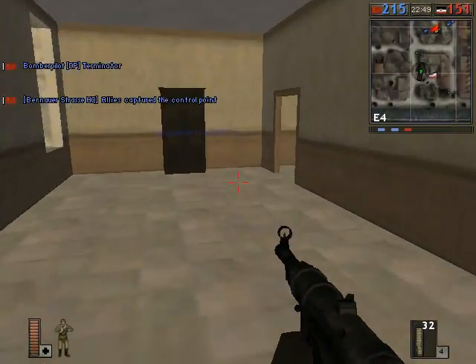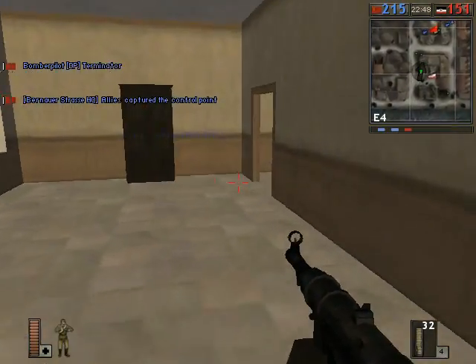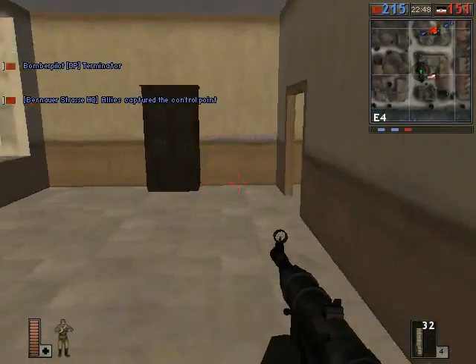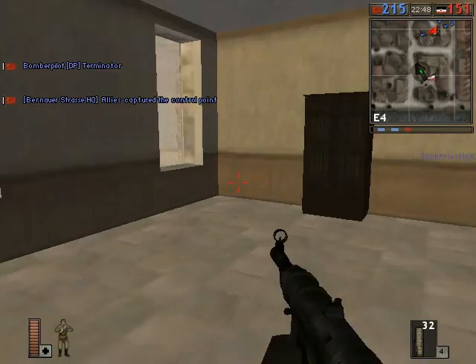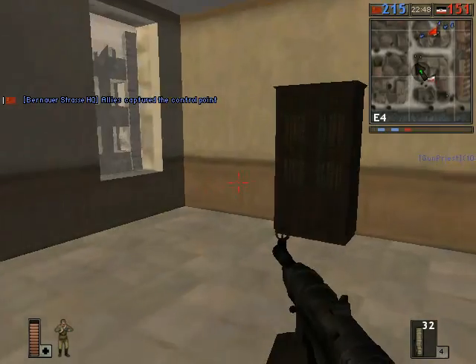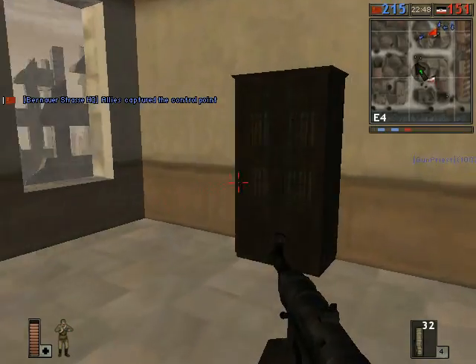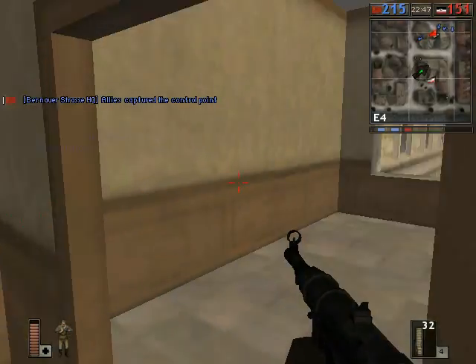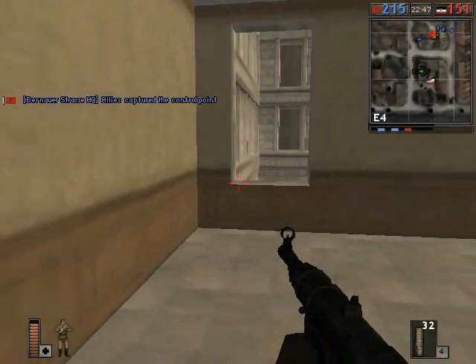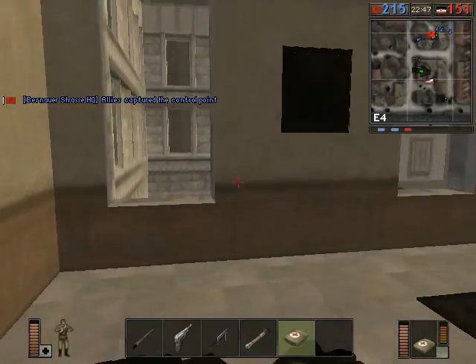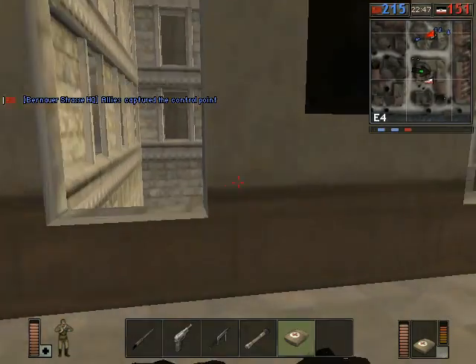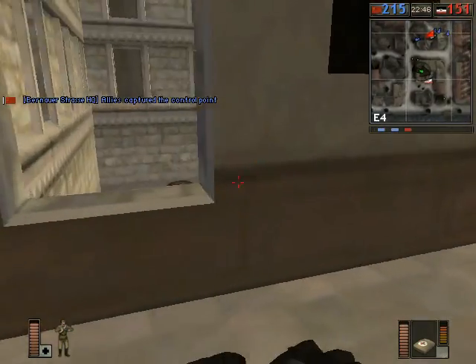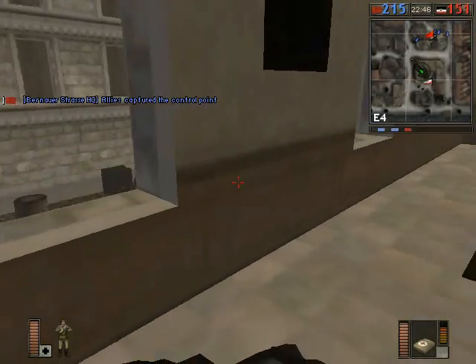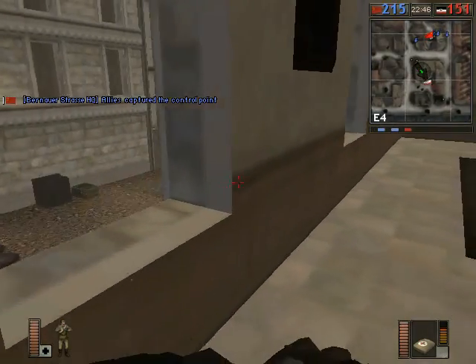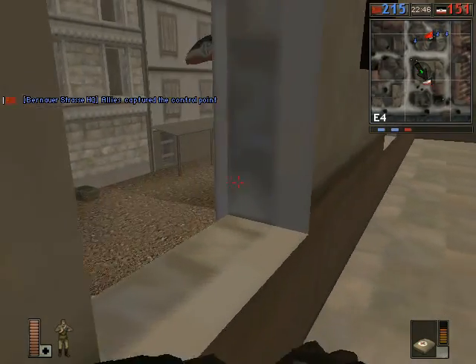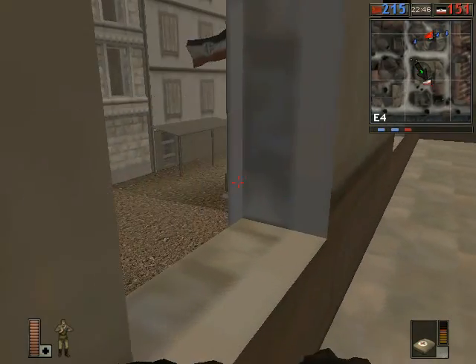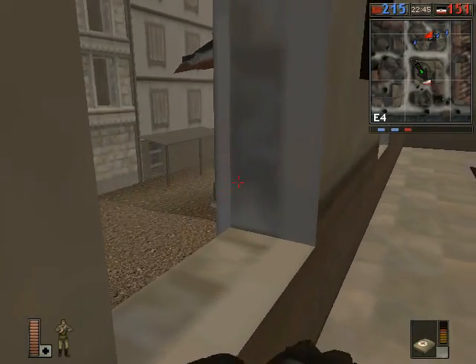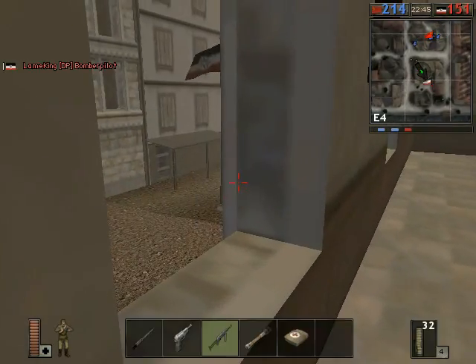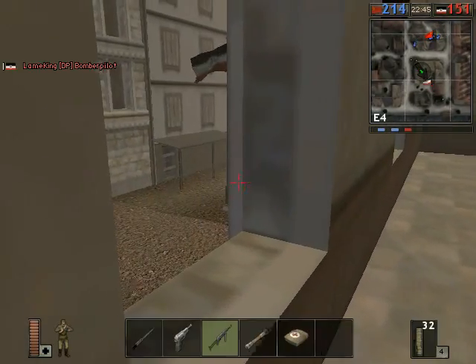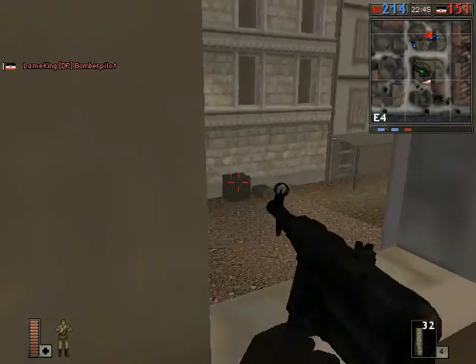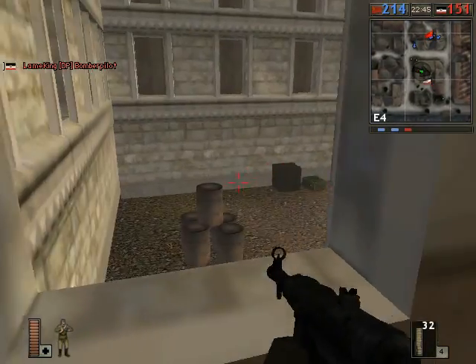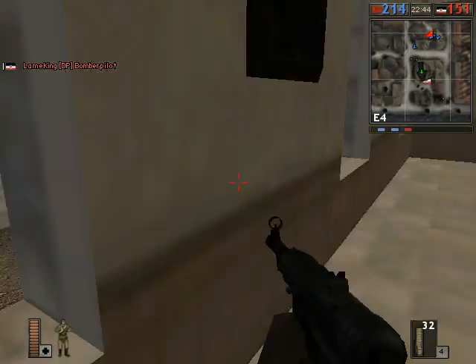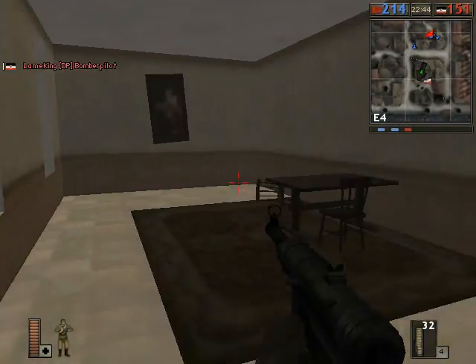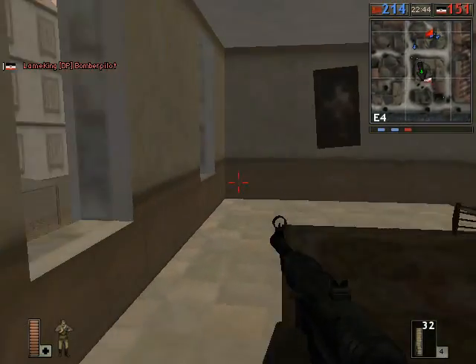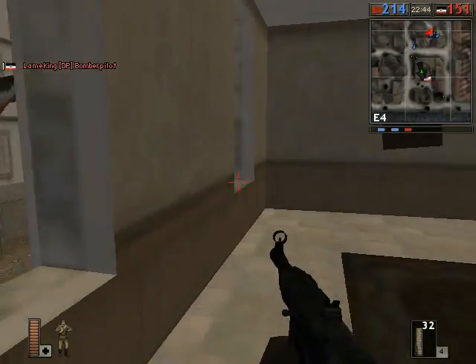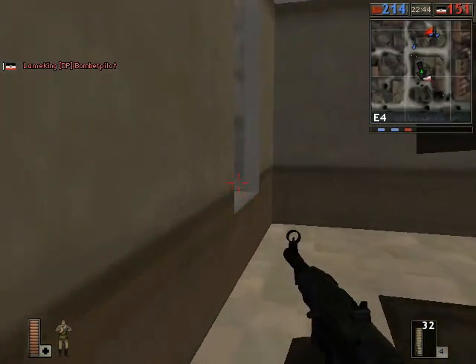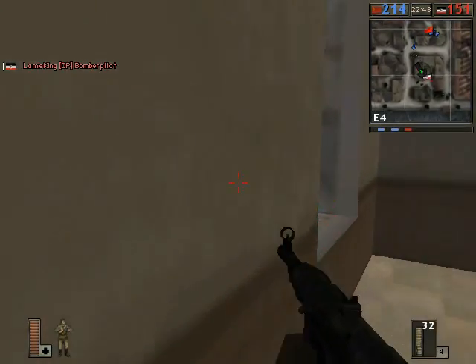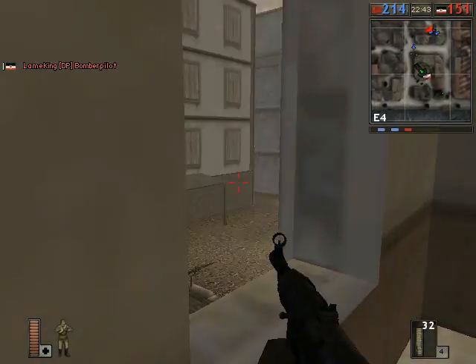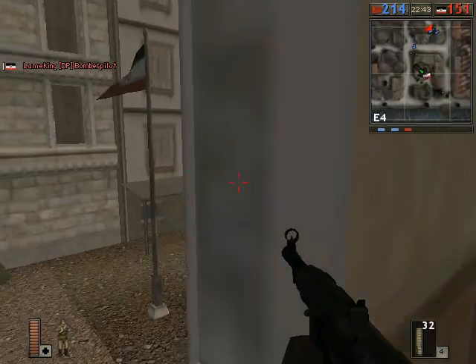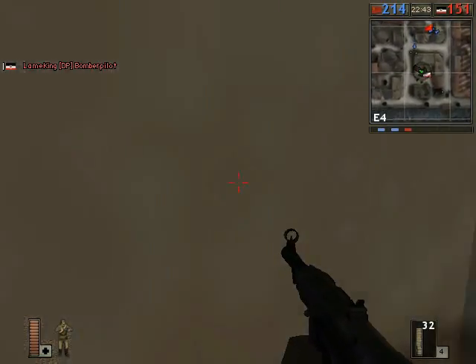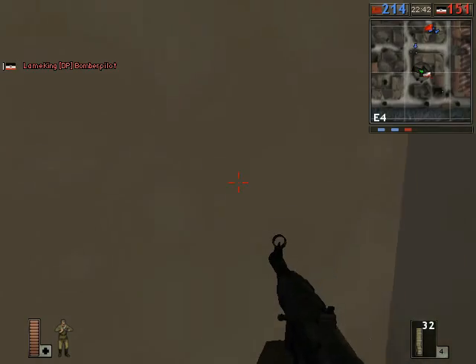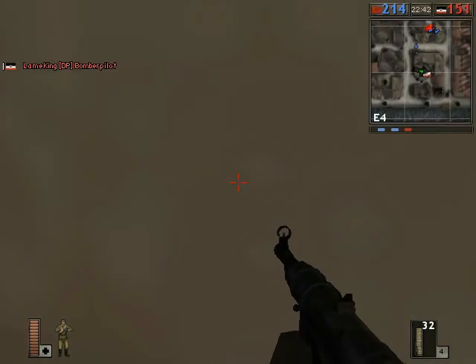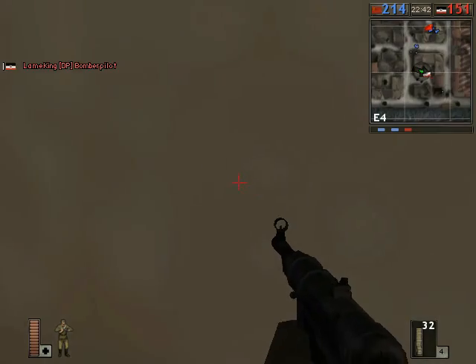All right, that tank knows I'm in here, so I'll just go into the second row of rooms which will protect me.